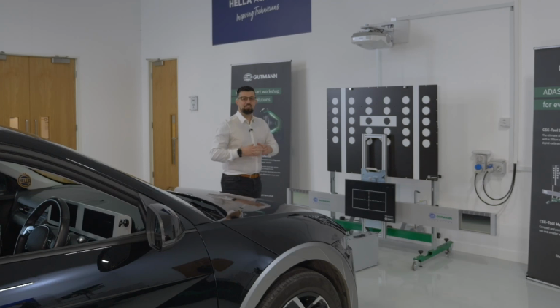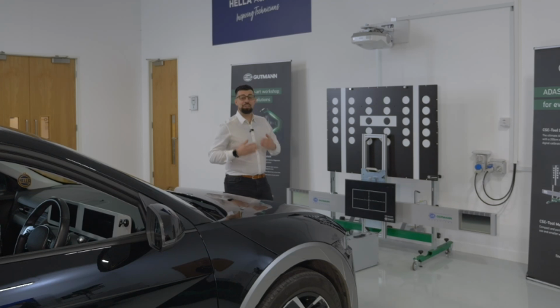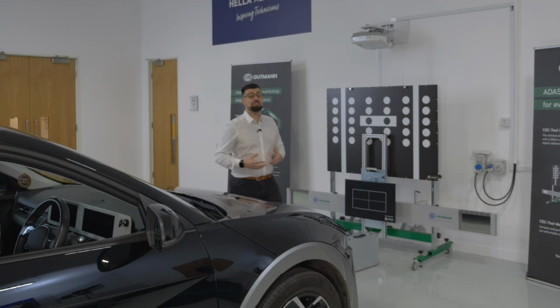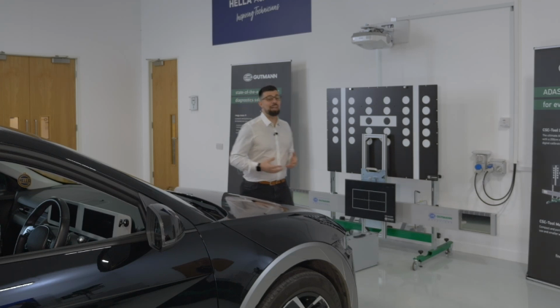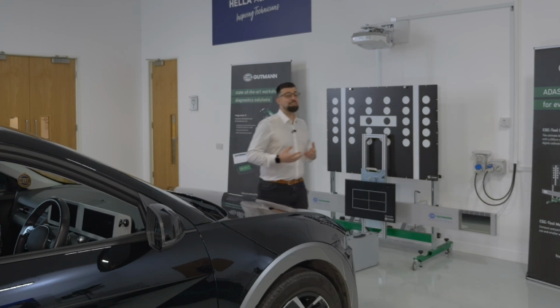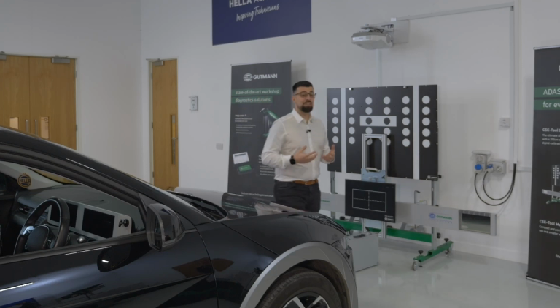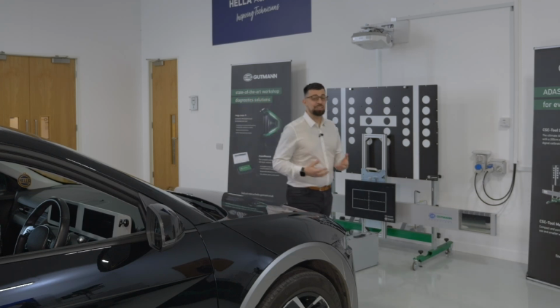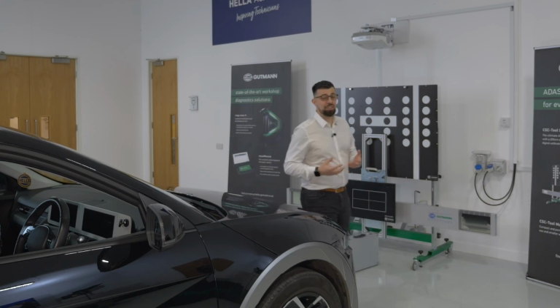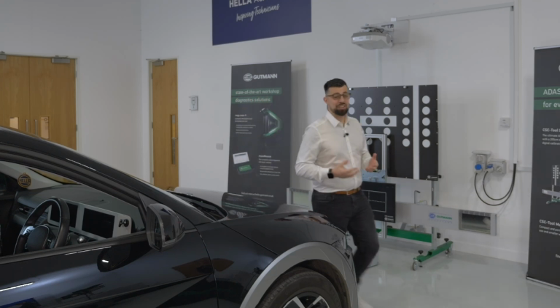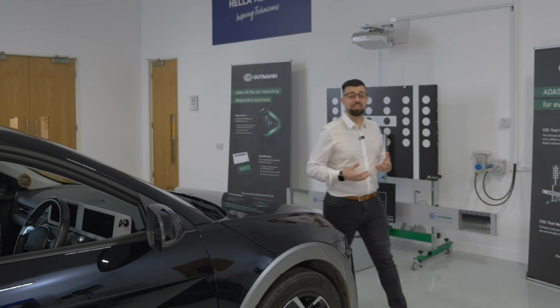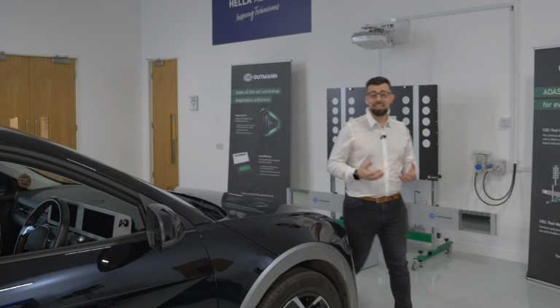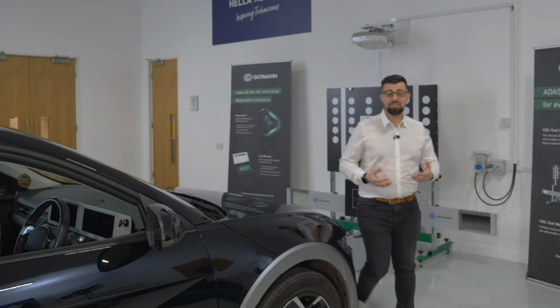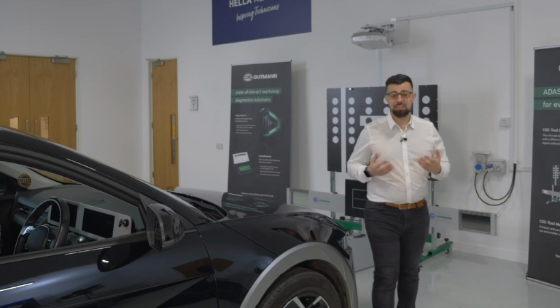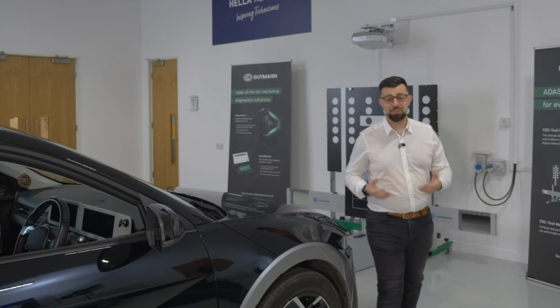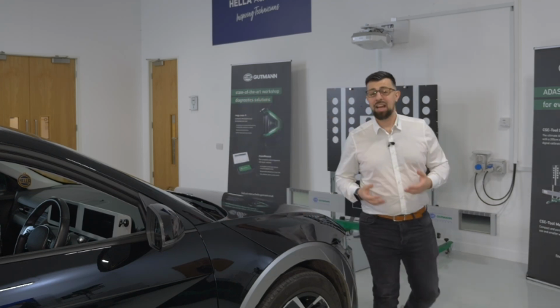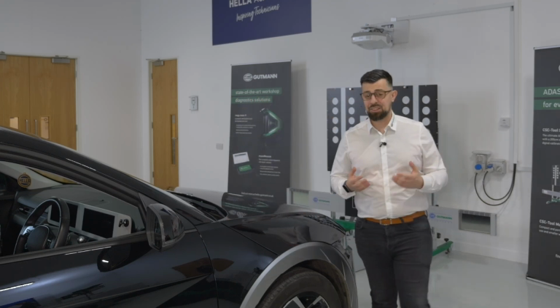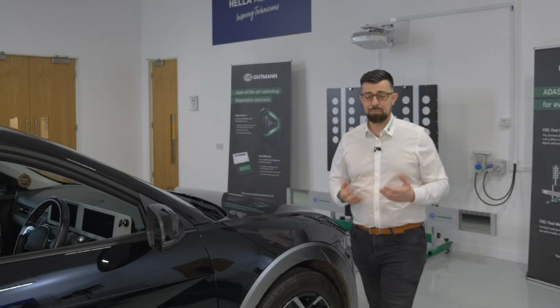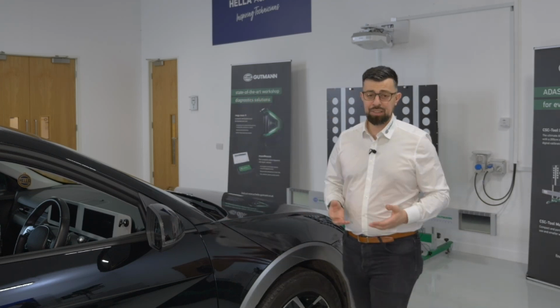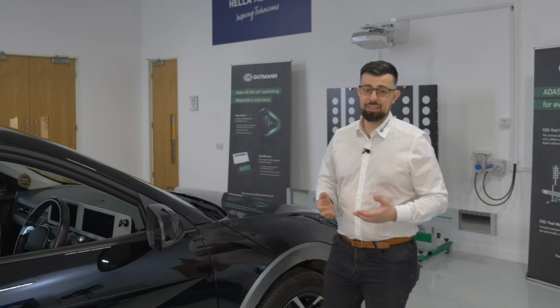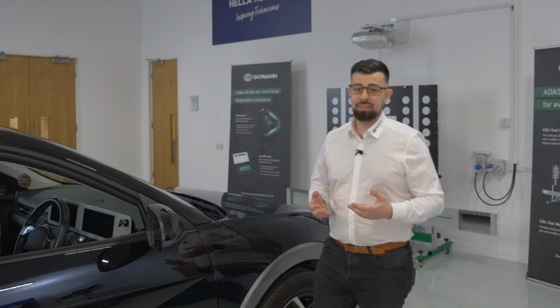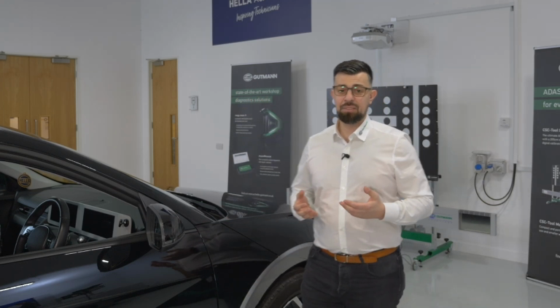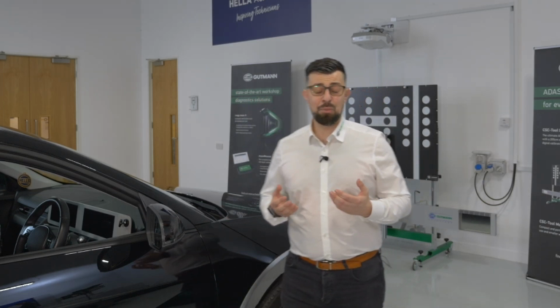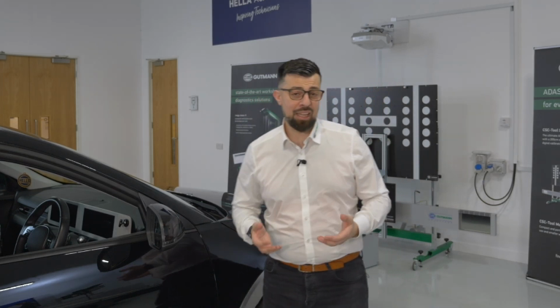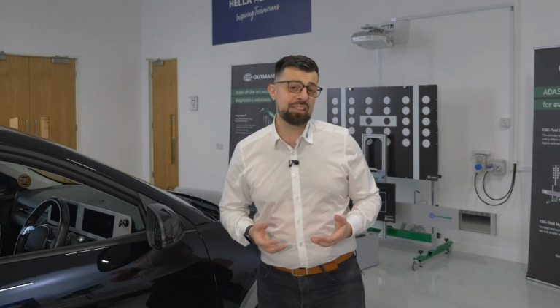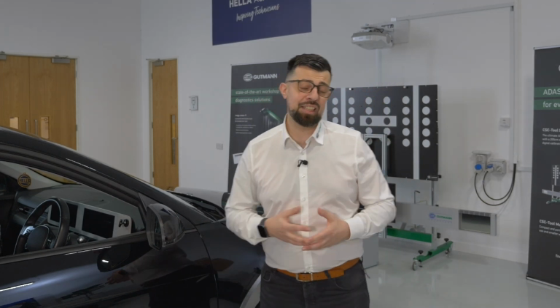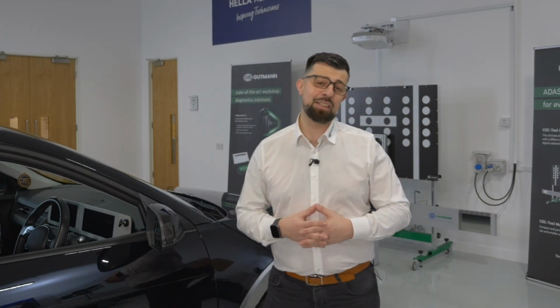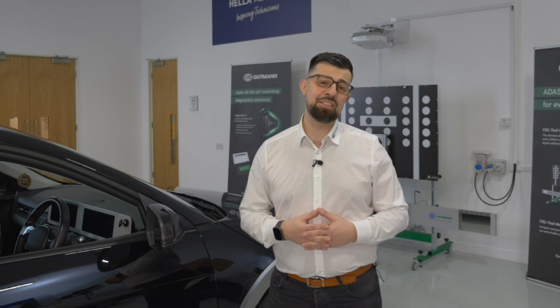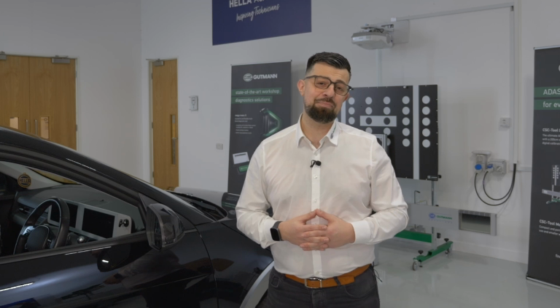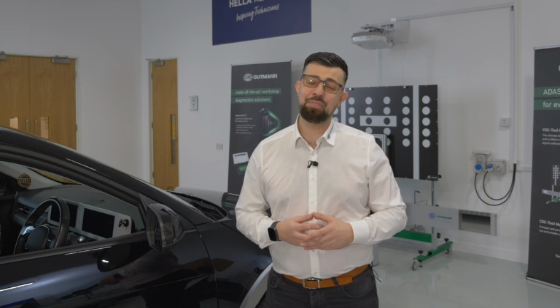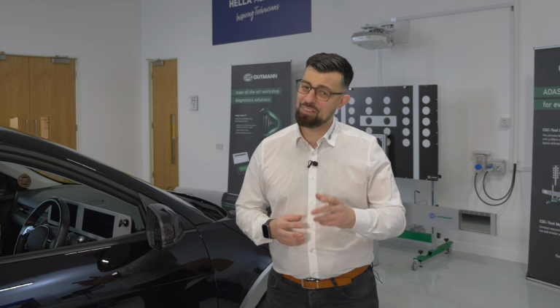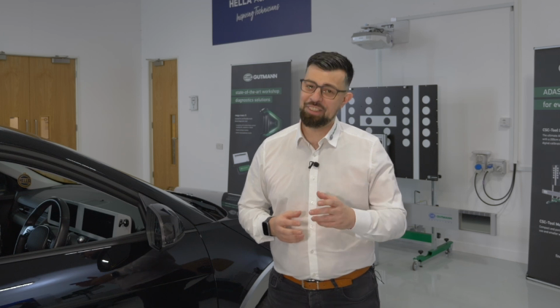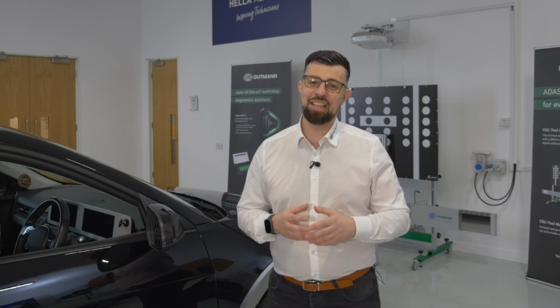Think a tool that handles advanced diagnostics on the latest vehicles has to be big, complicated and expensive? Then think again.